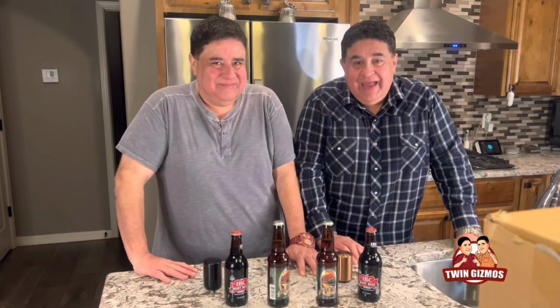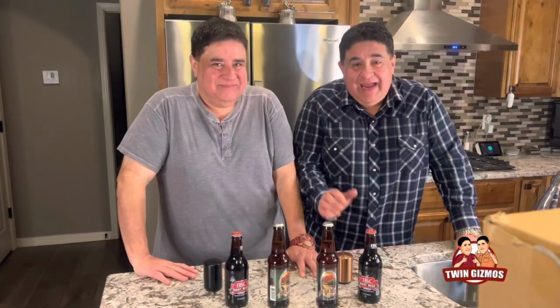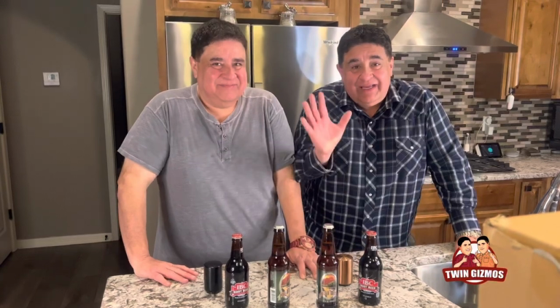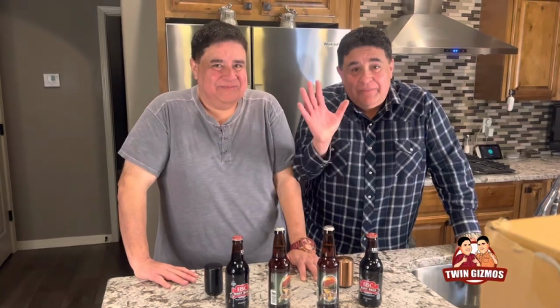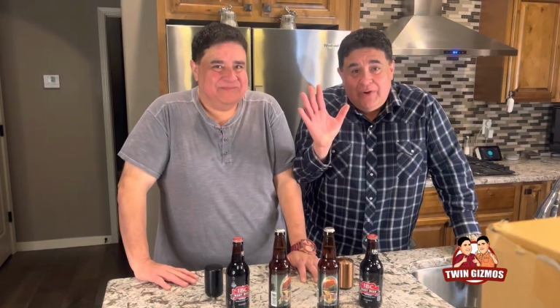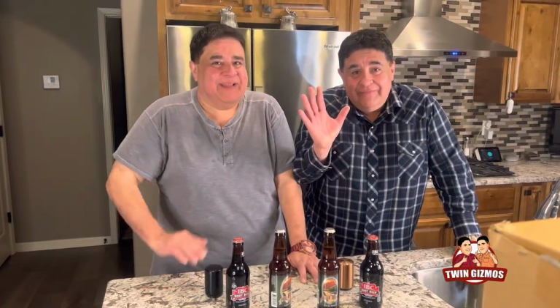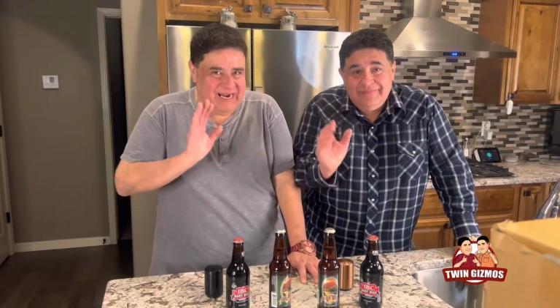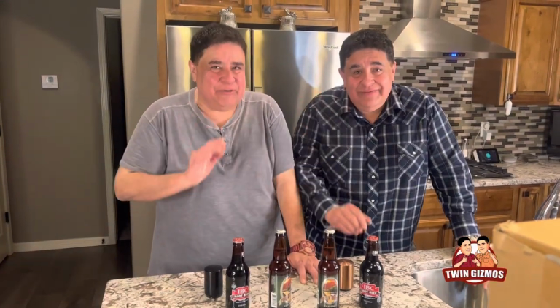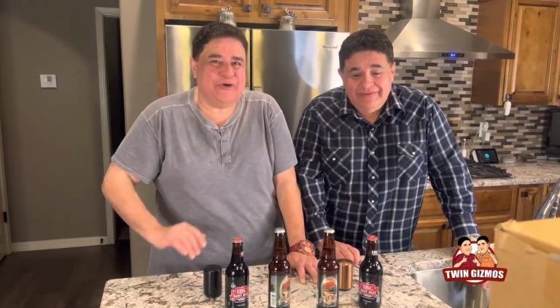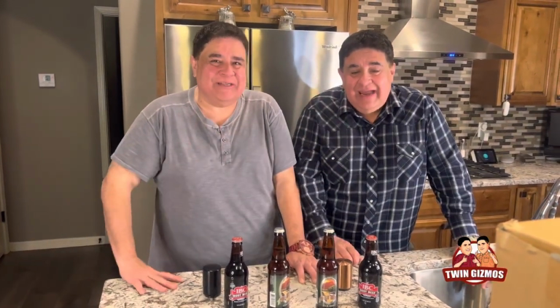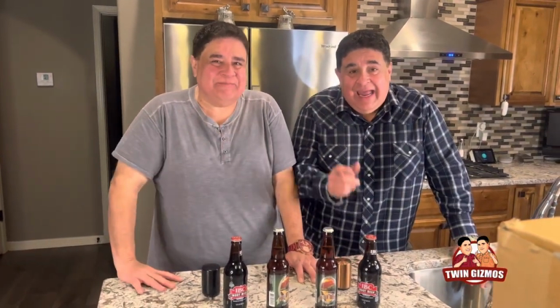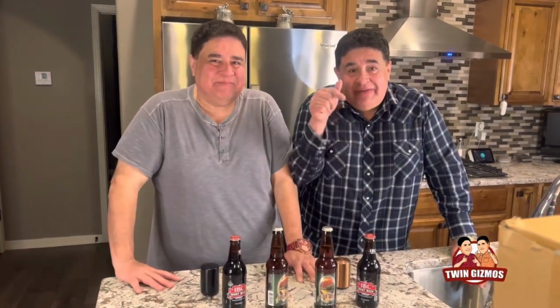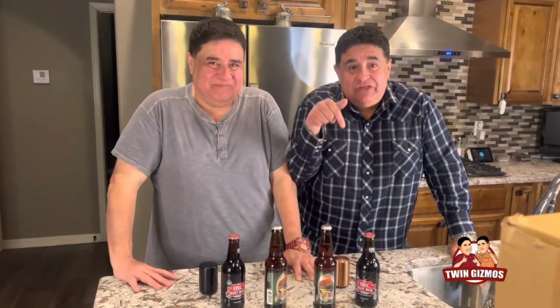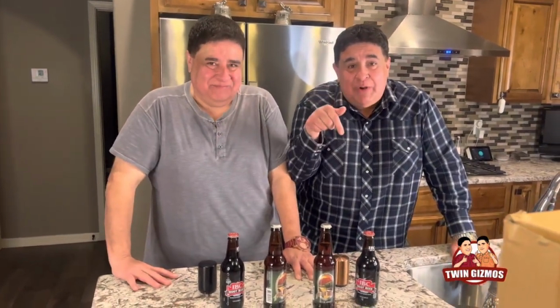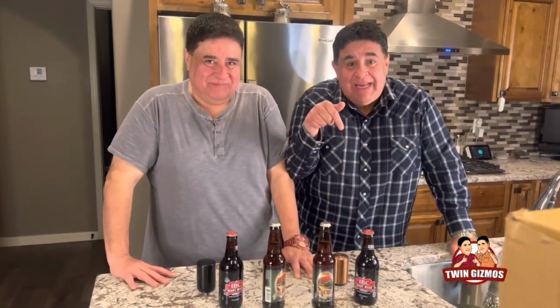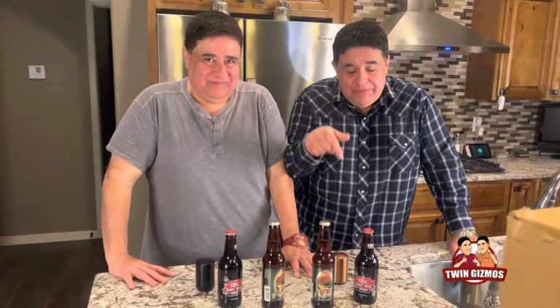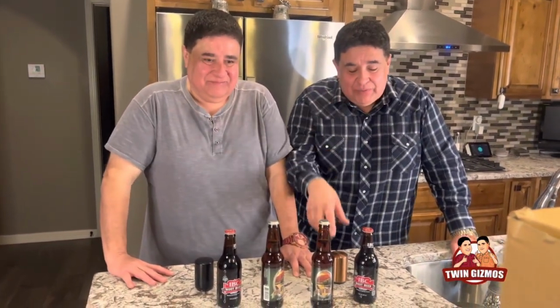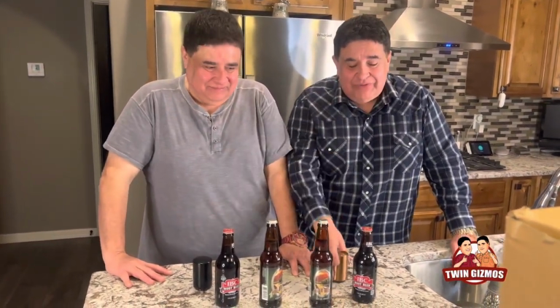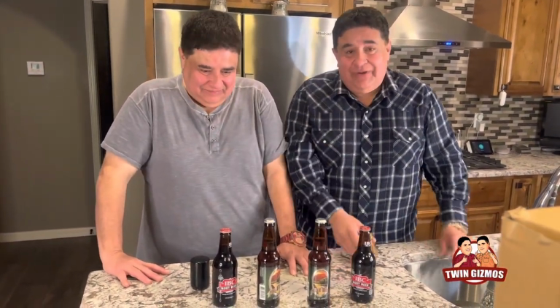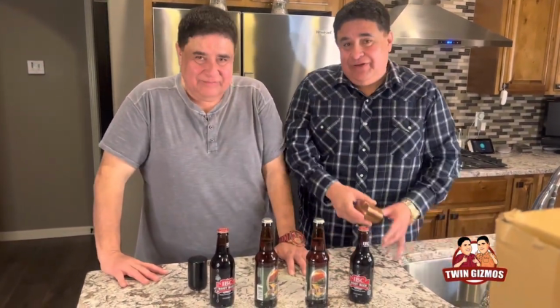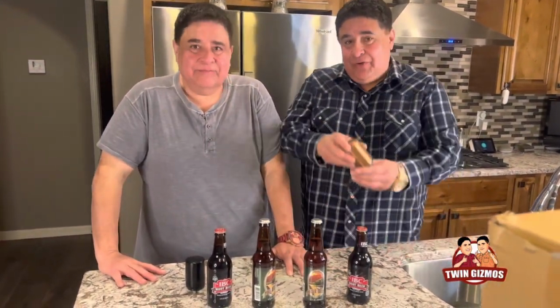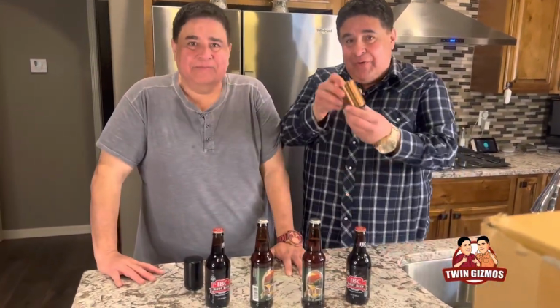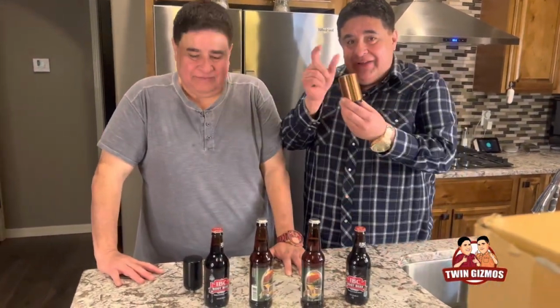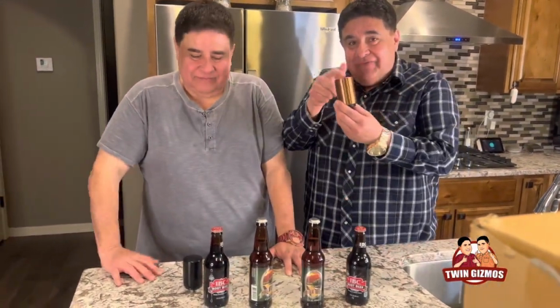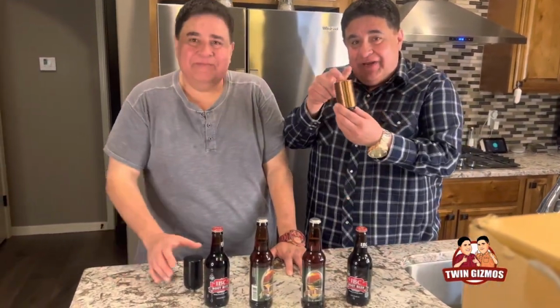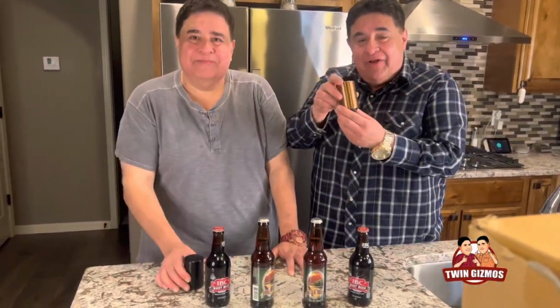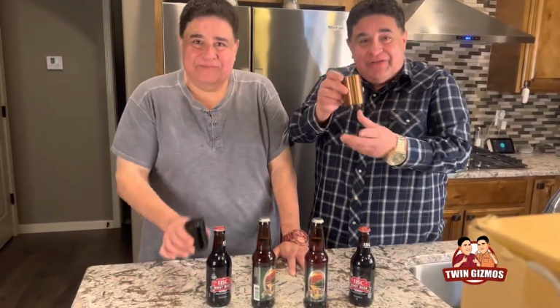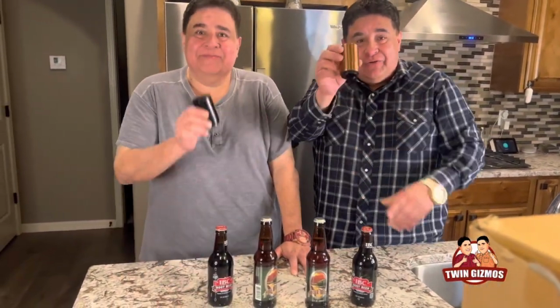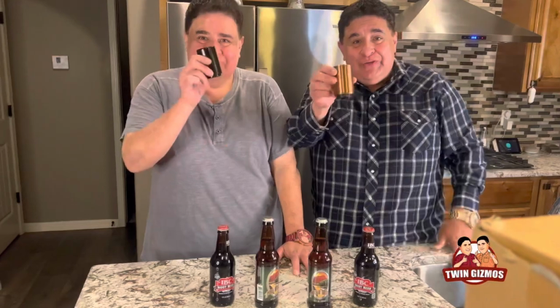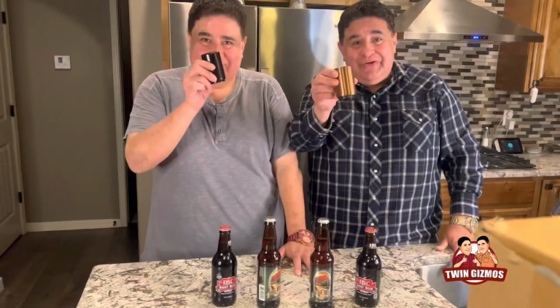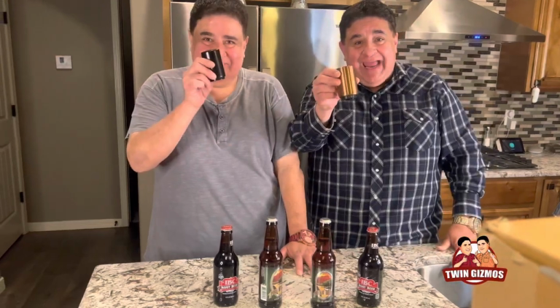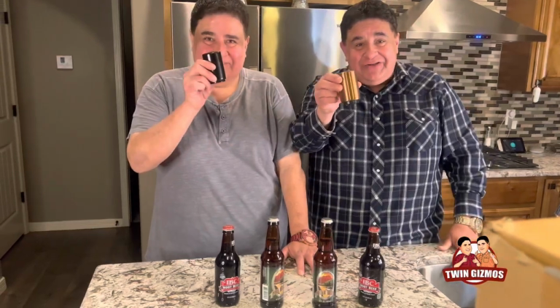Hey guys, I'm Noah and I'm Joelle and this is Twin Gizmos. We're gonna do a quick little video on these cool little gadgets.